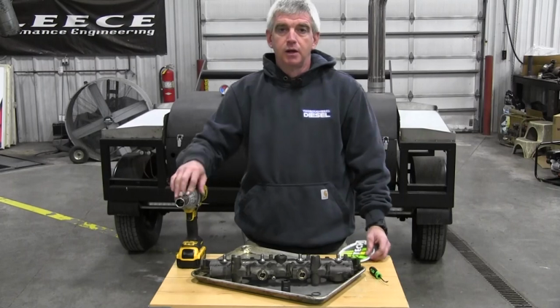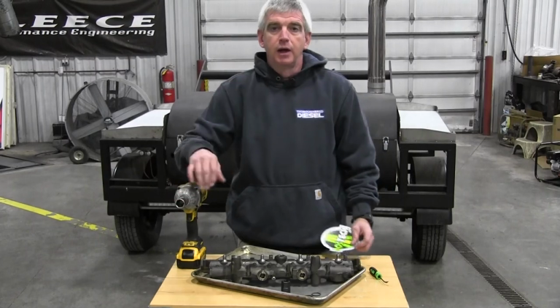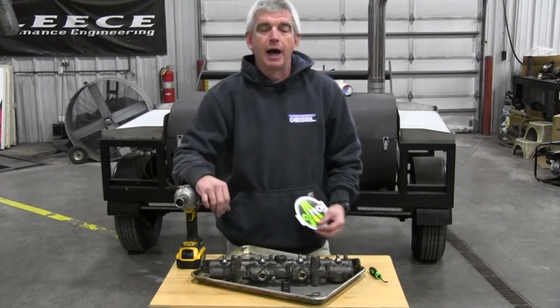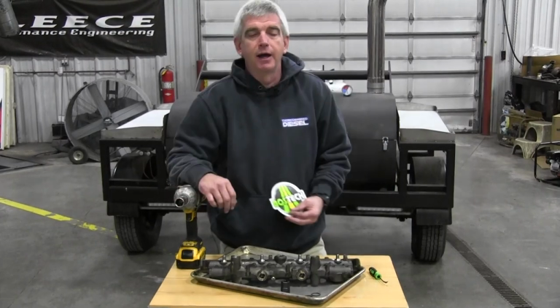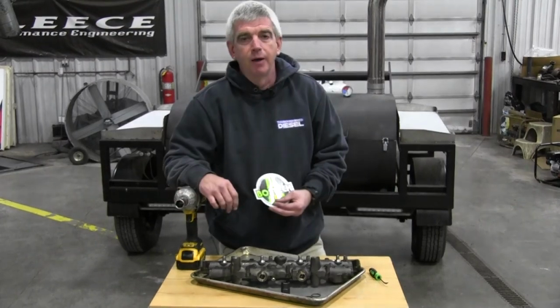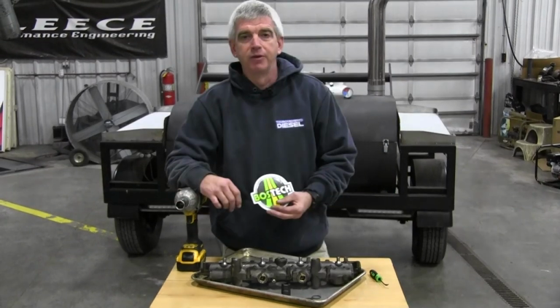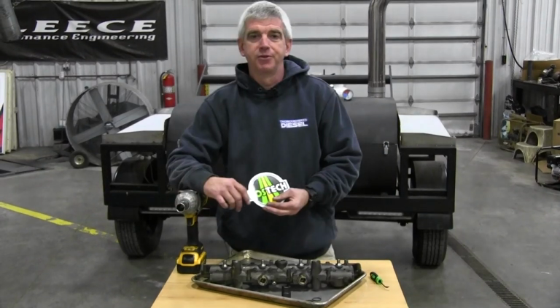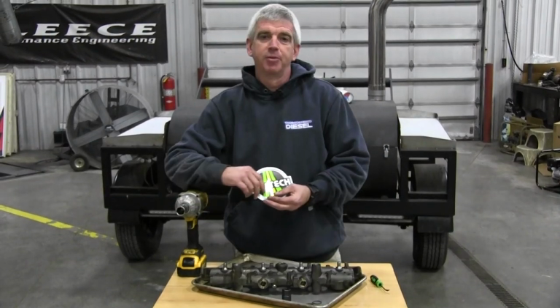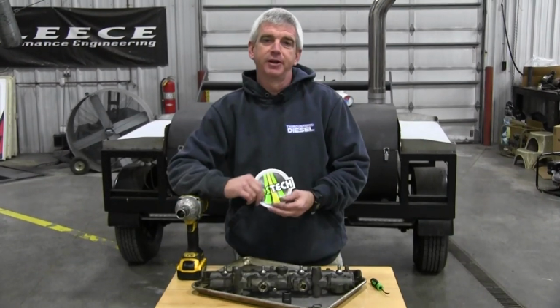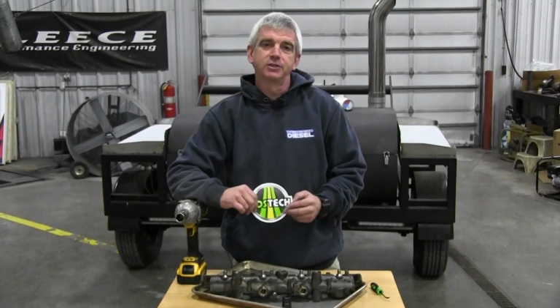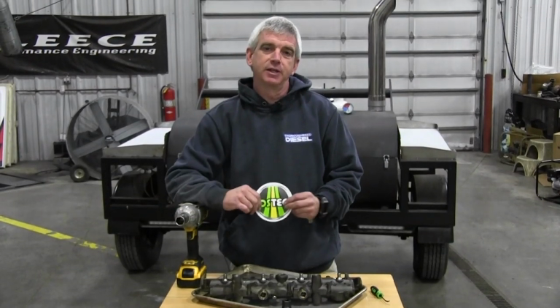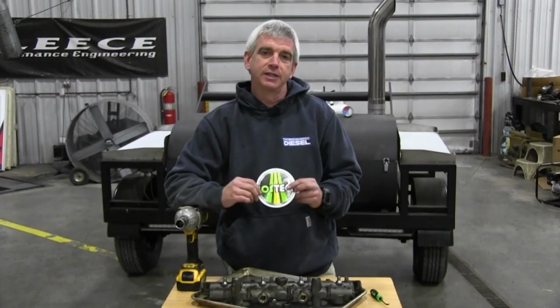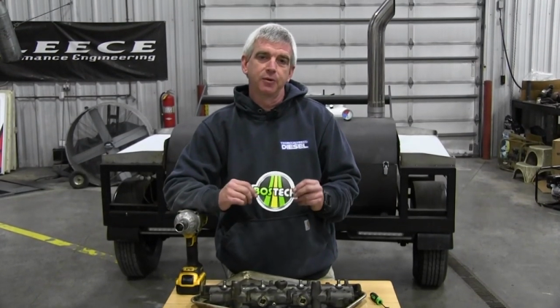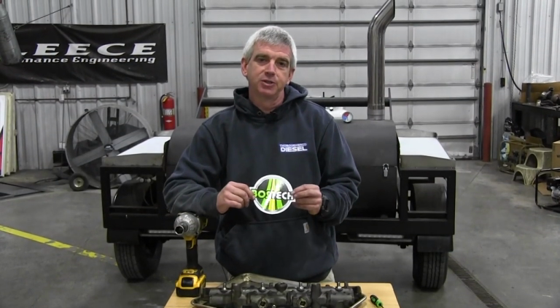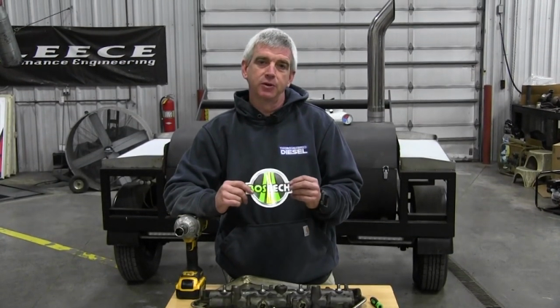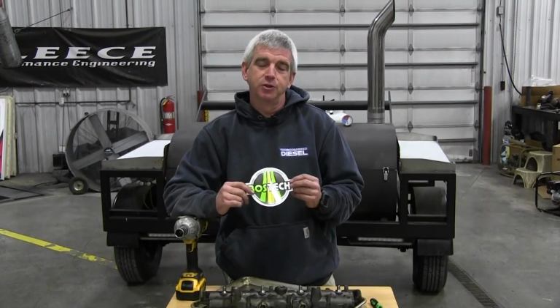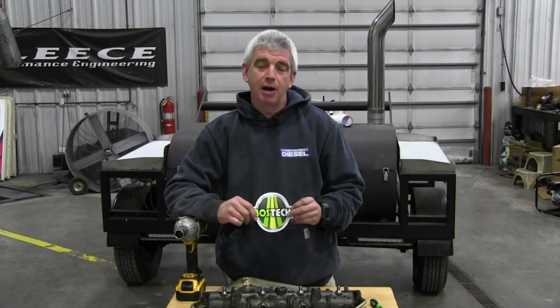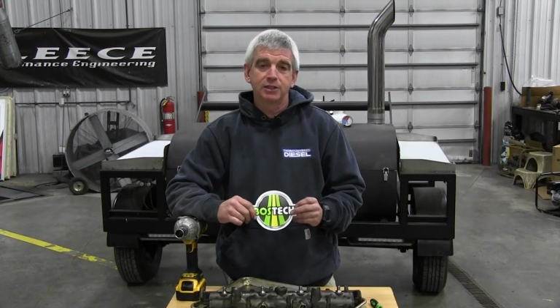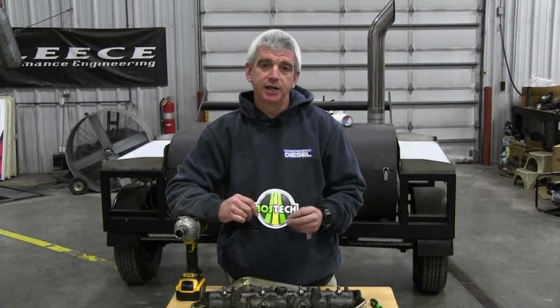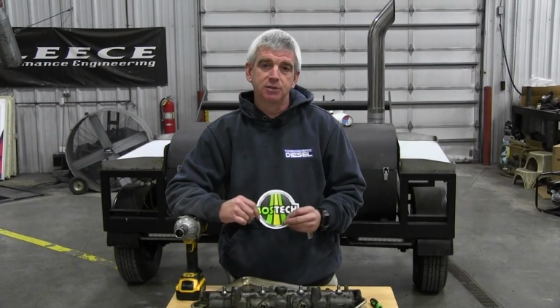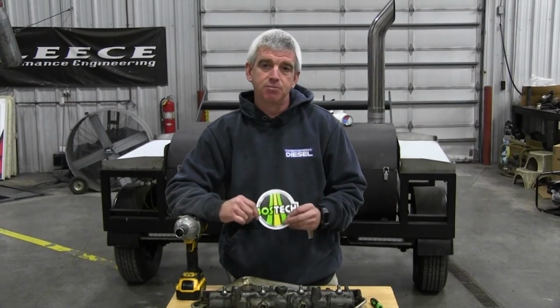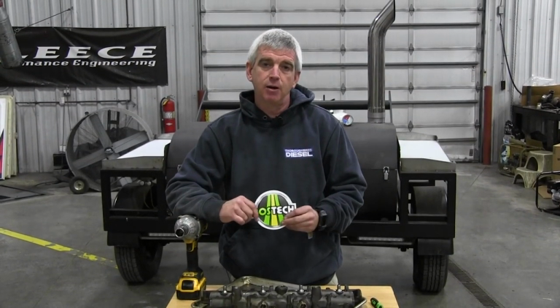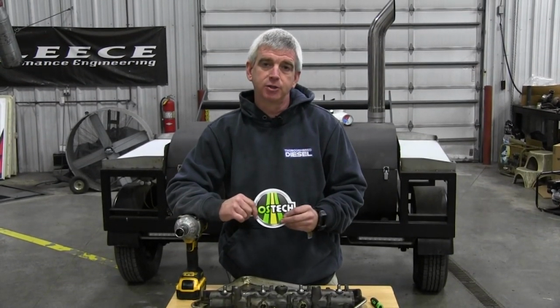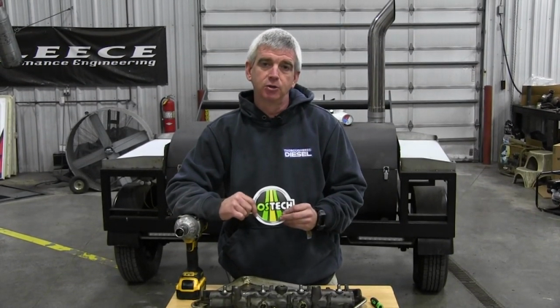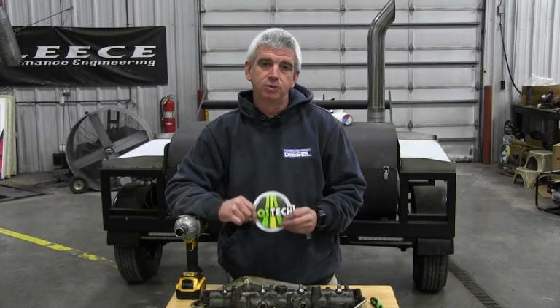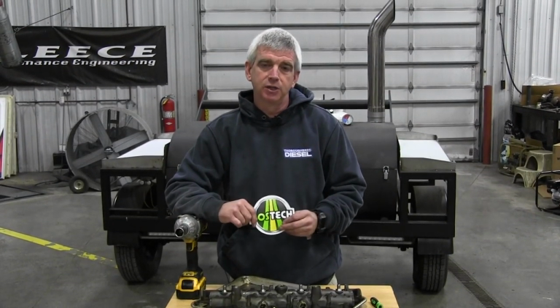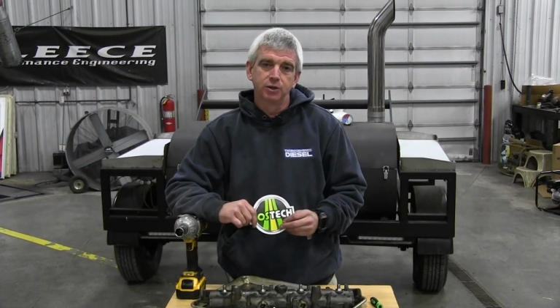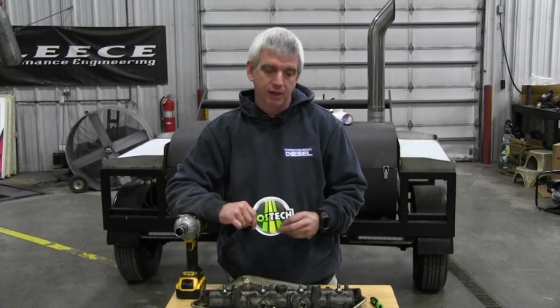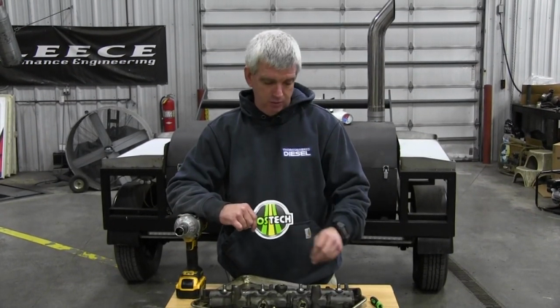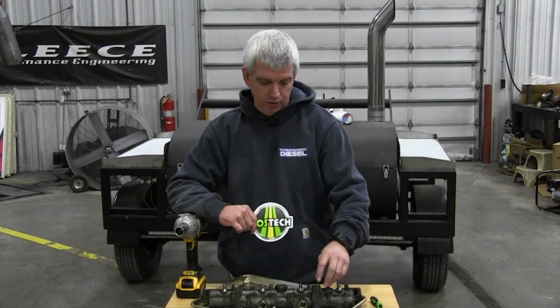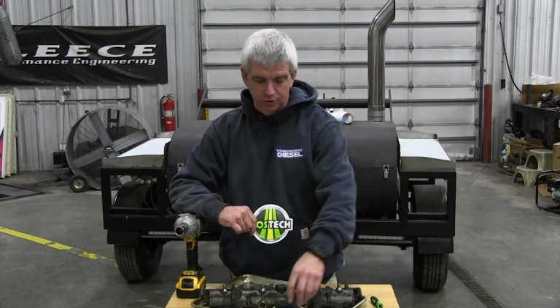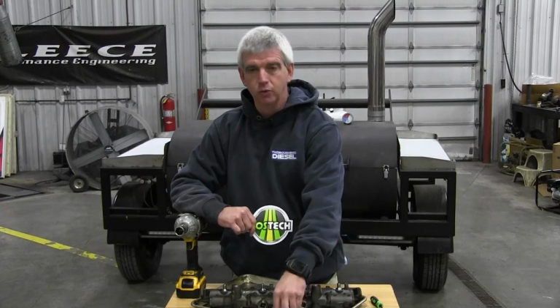Hi, I'm Wade from Thoroughbred Diesel, and today we're going to be showing you BozTech's Ball Tube Seal Kit with Tool.